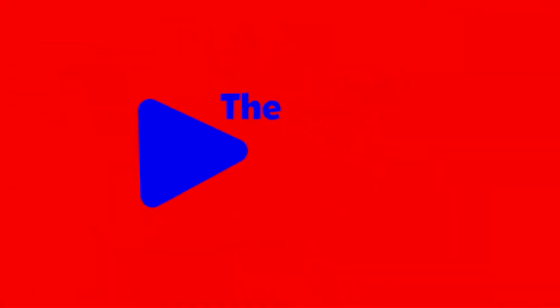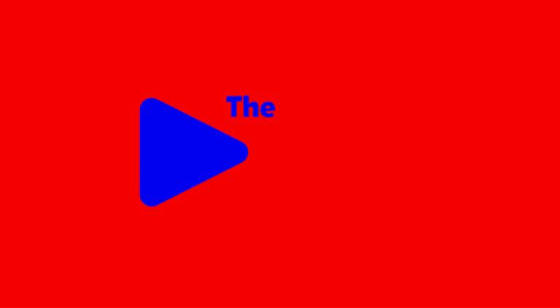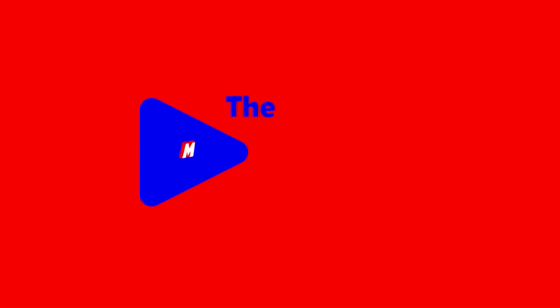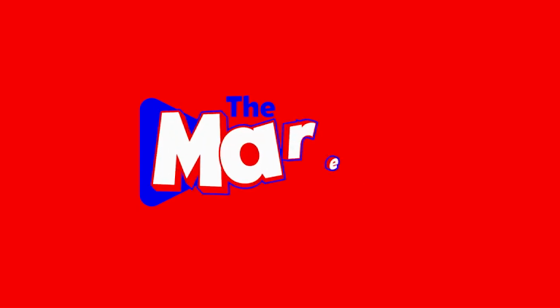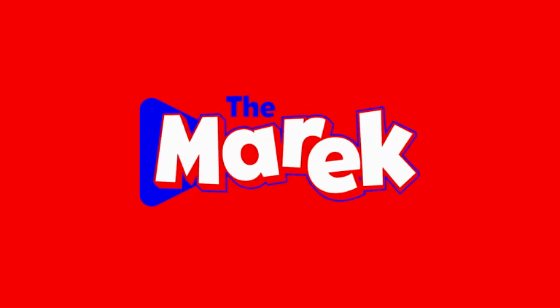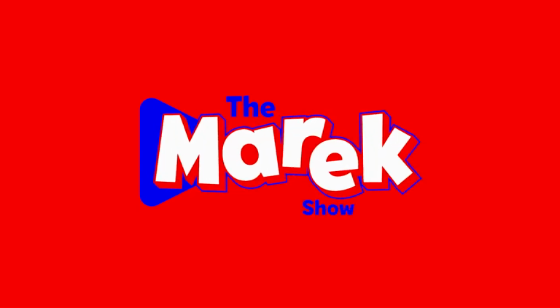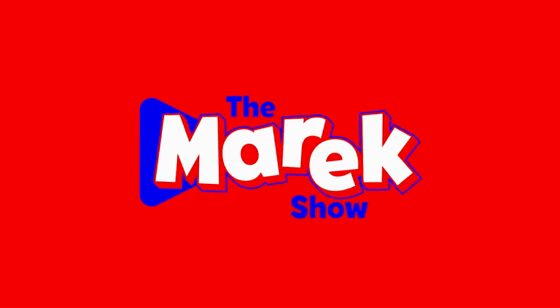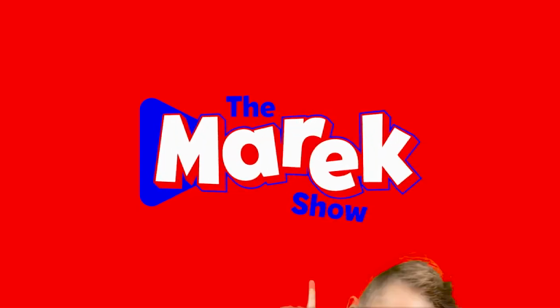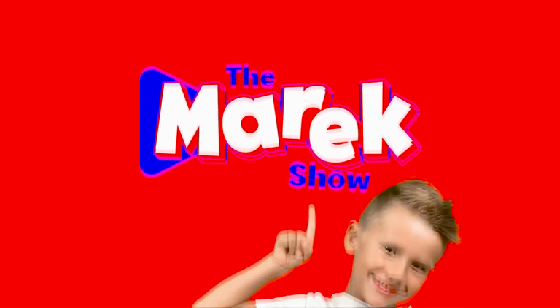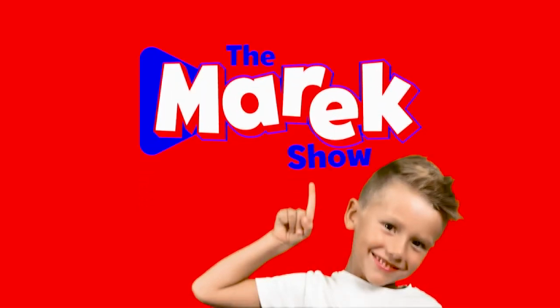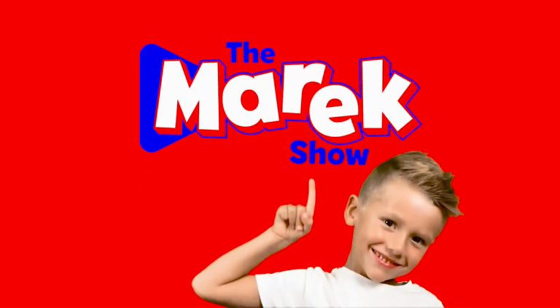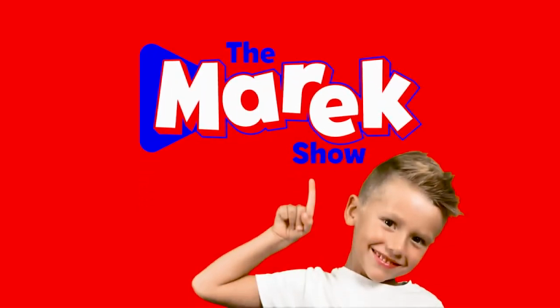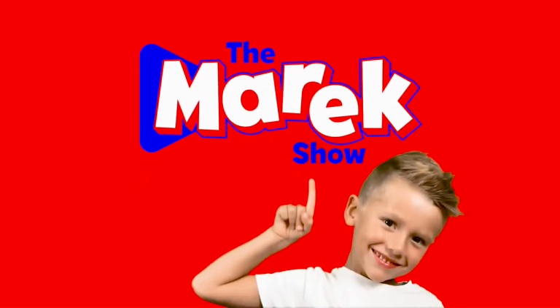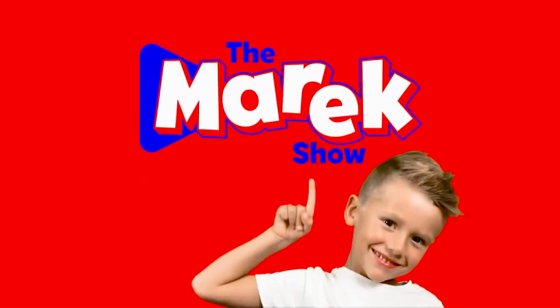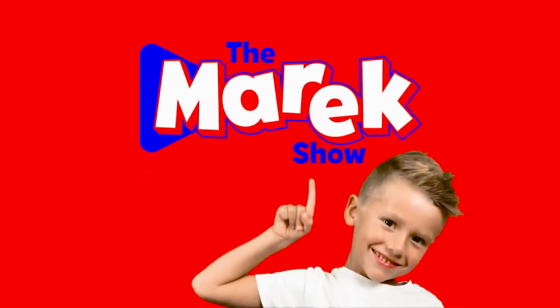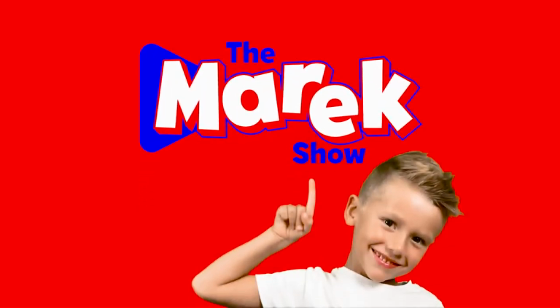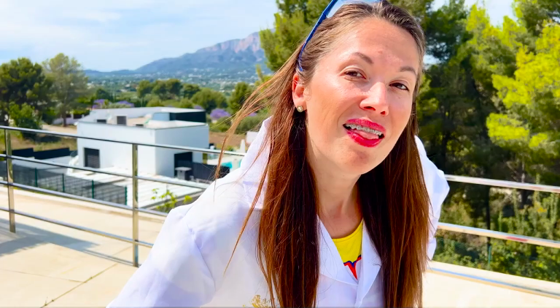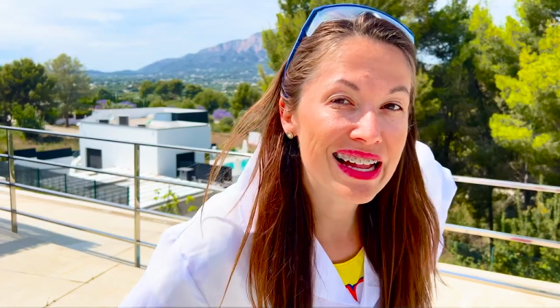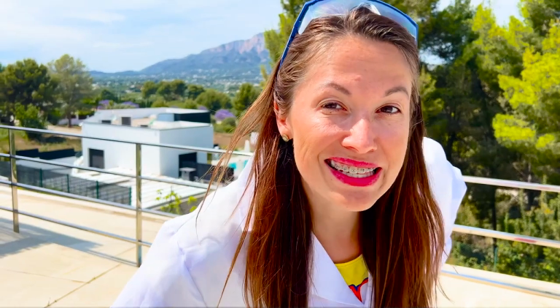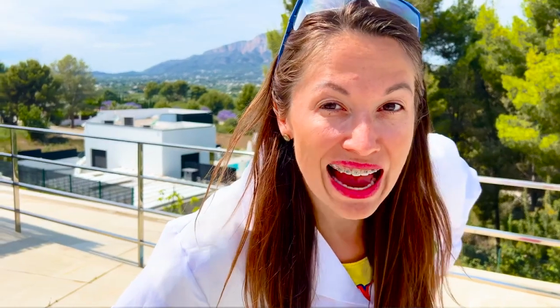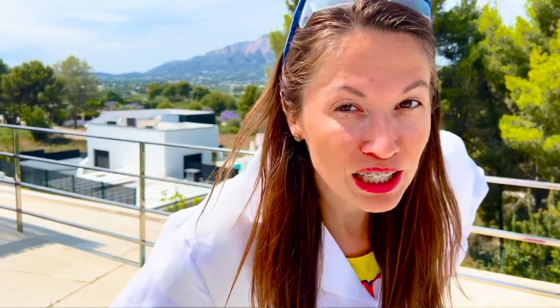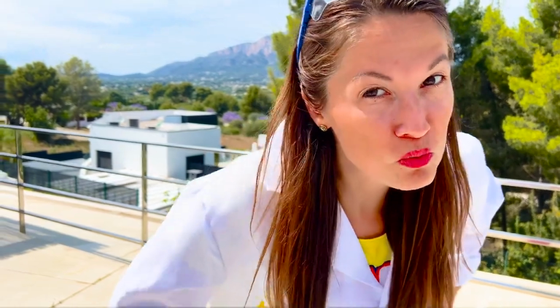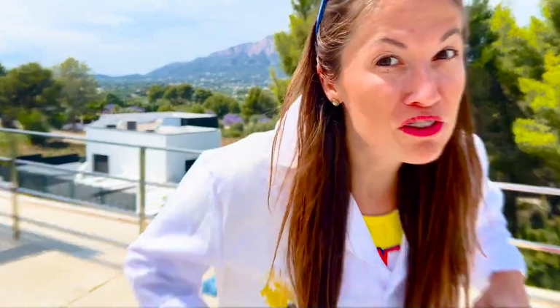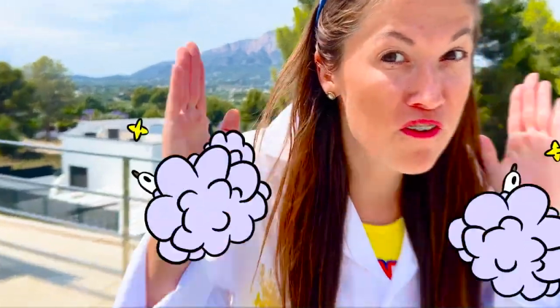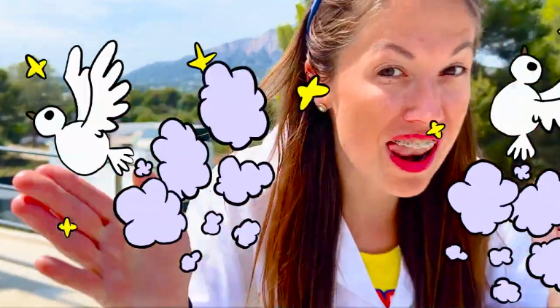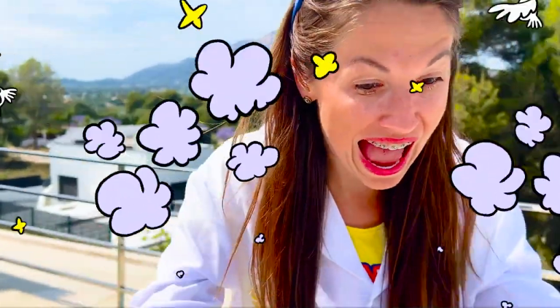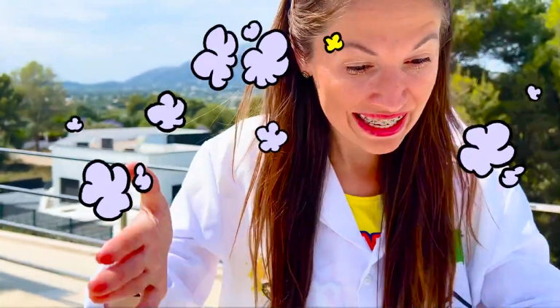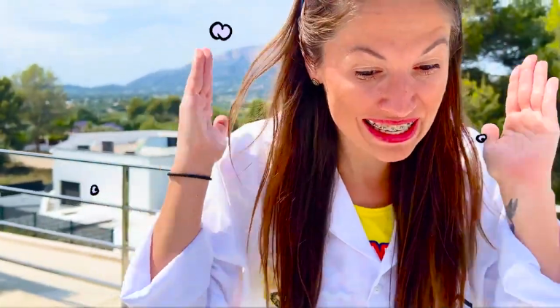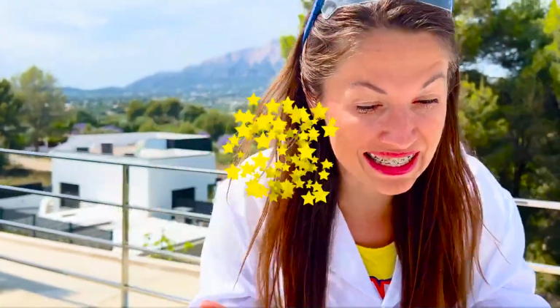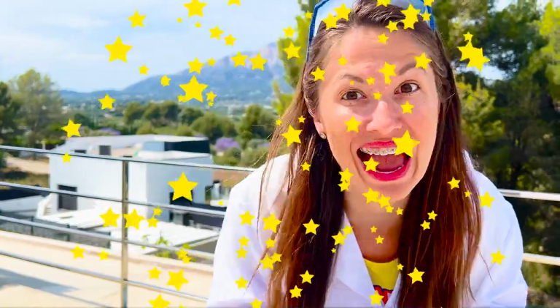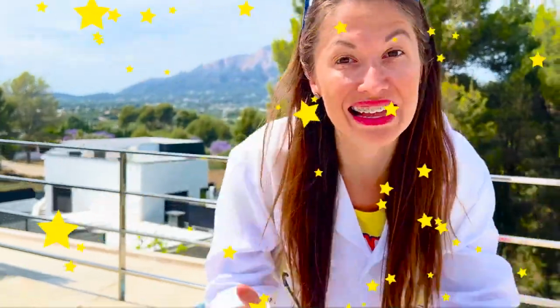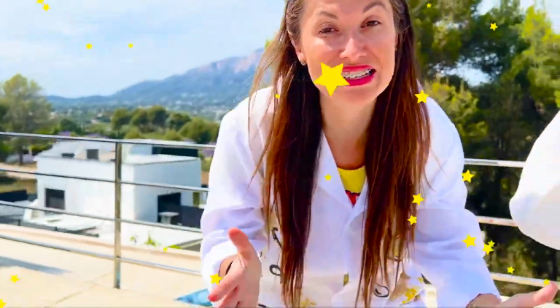The Marek Show! Let's start with flying cans!